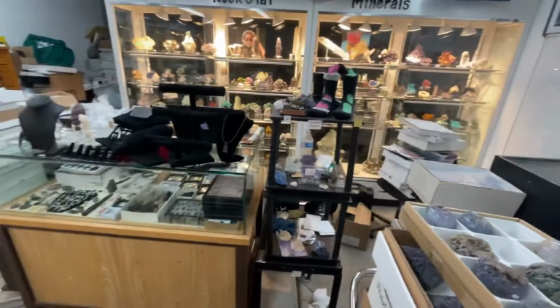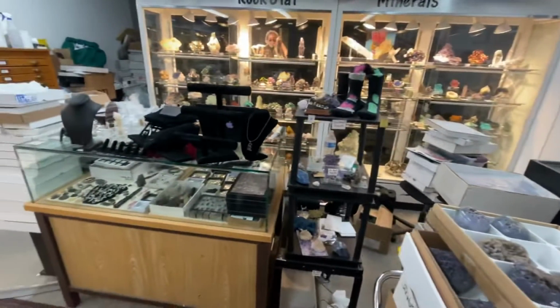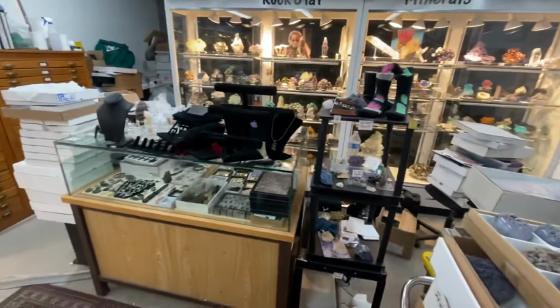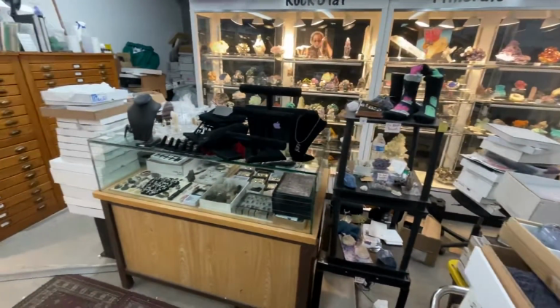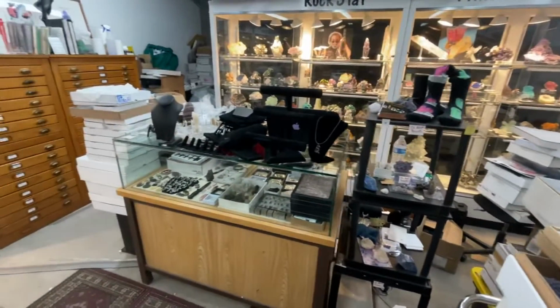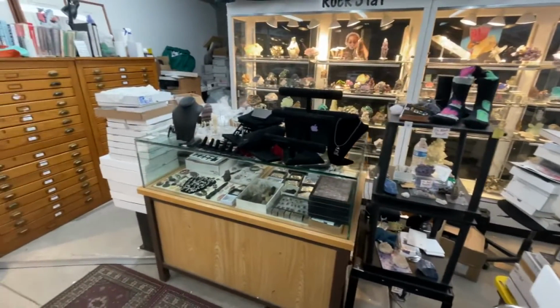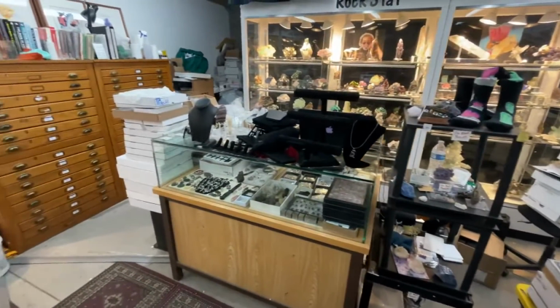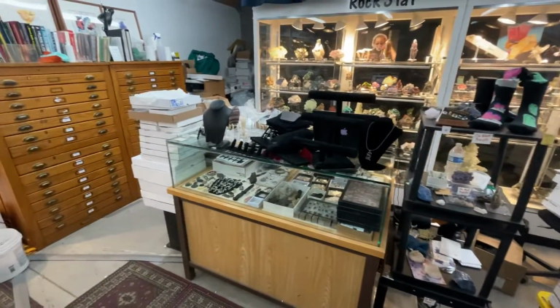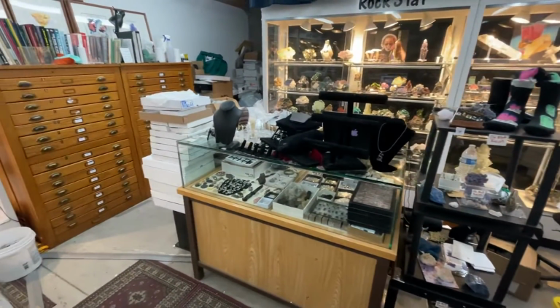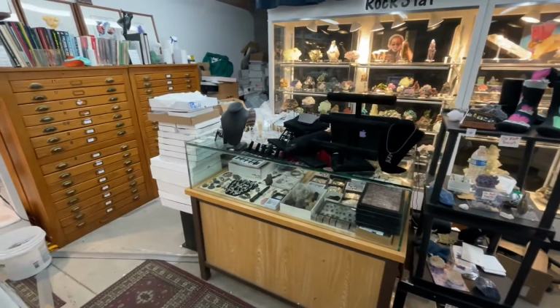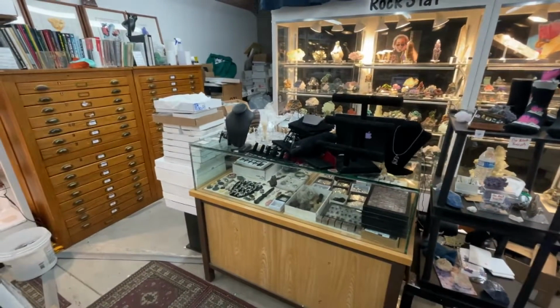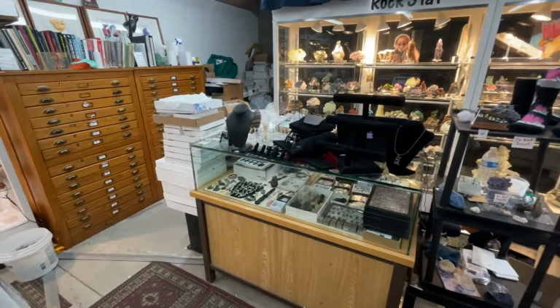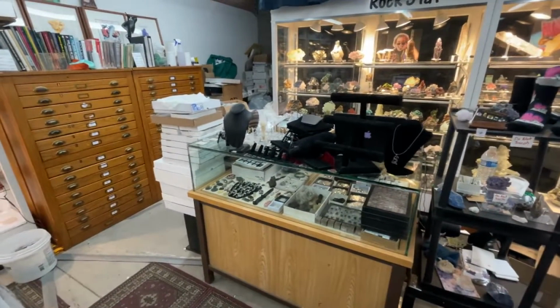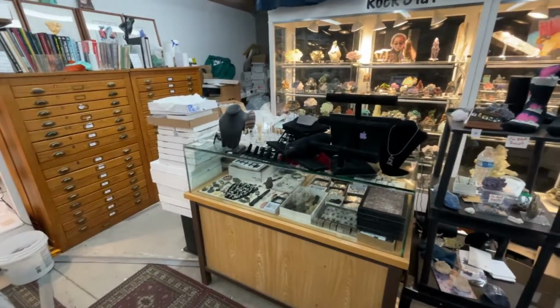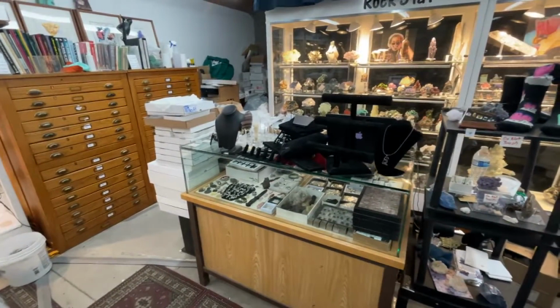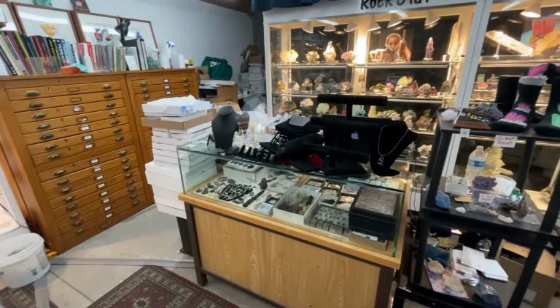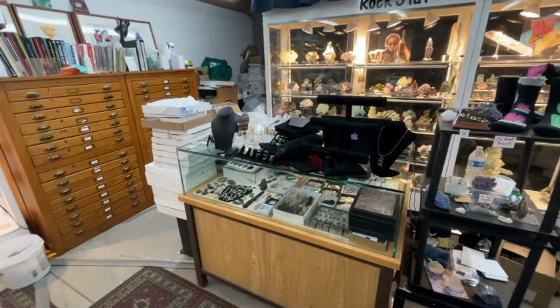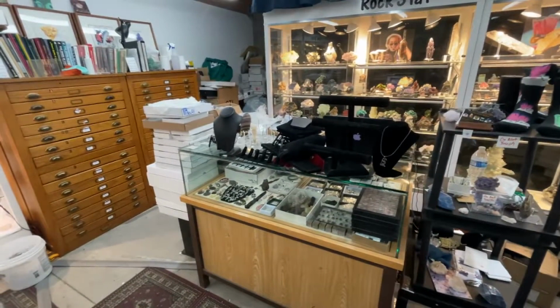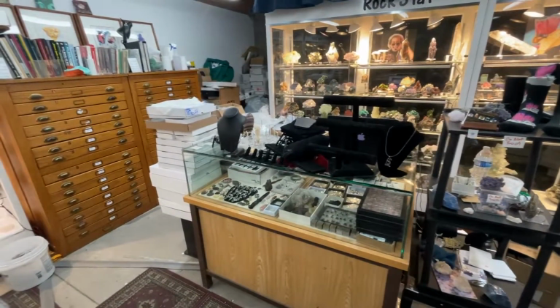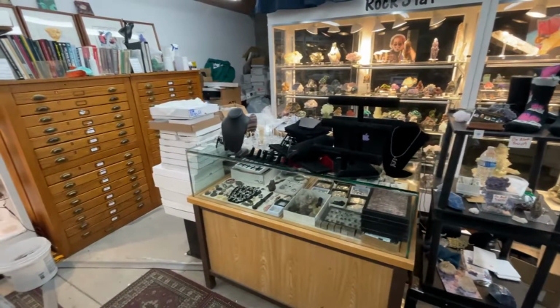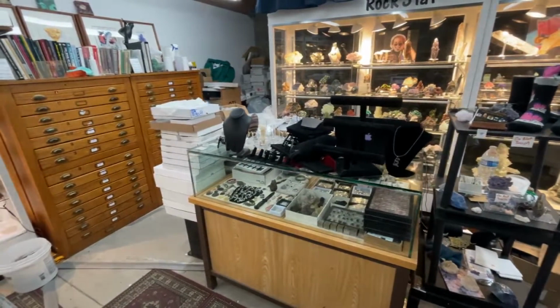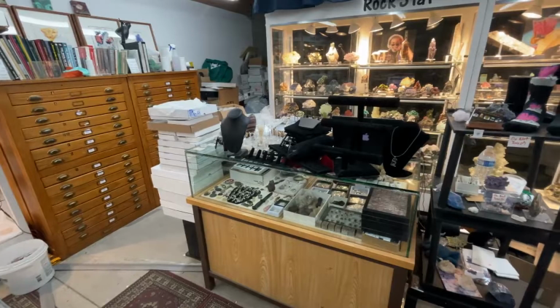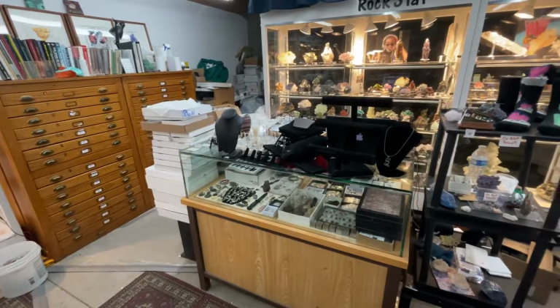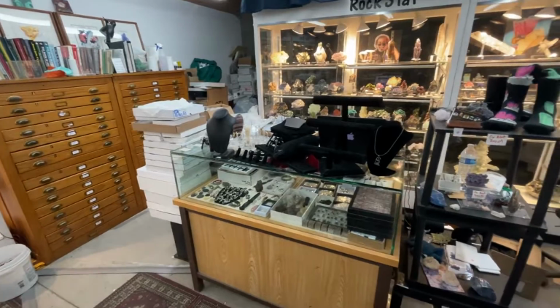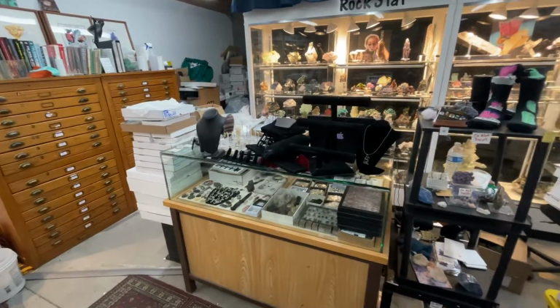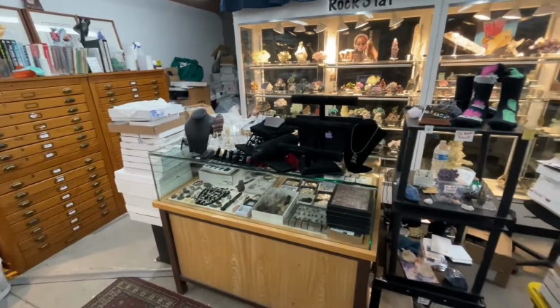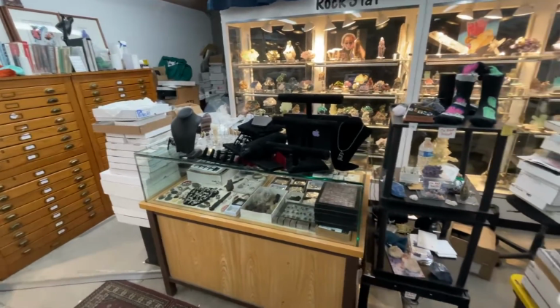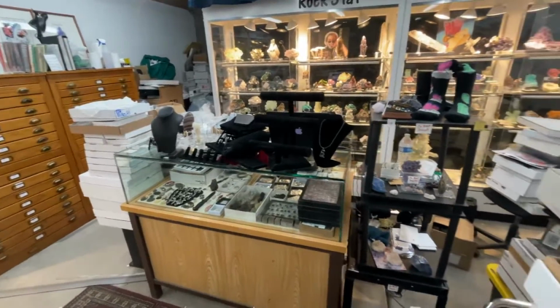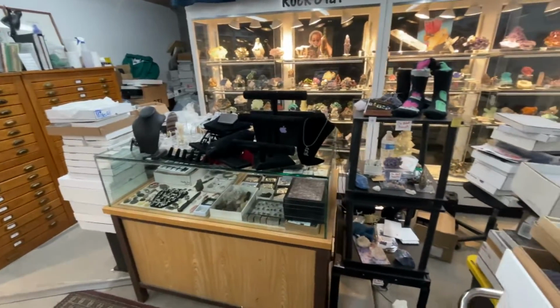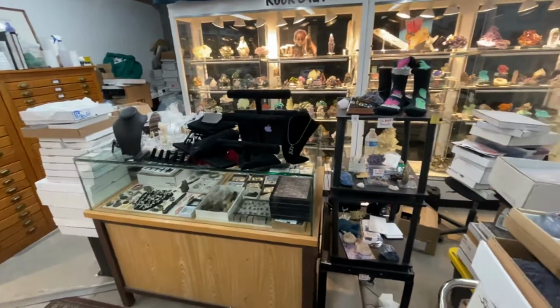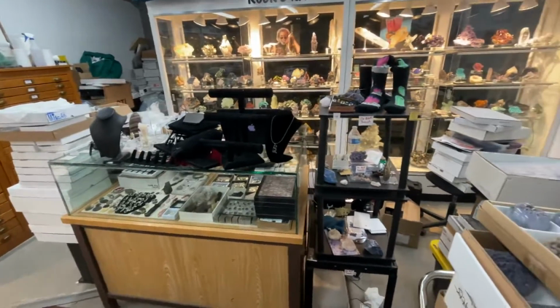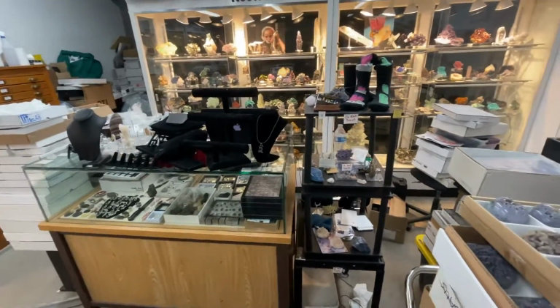Here's my desk — it's a little cluttered. That'll be completely spotless, except for jewelry and stuff for sale, when I get done.